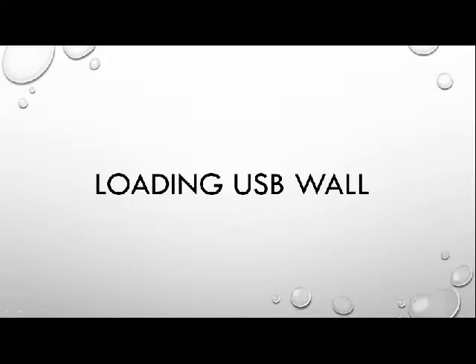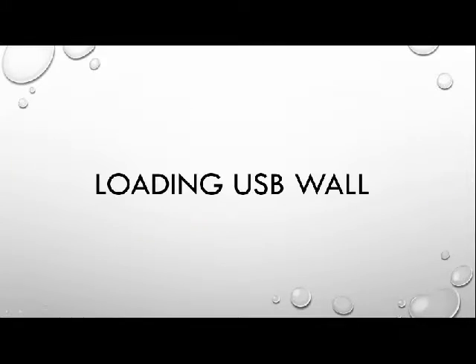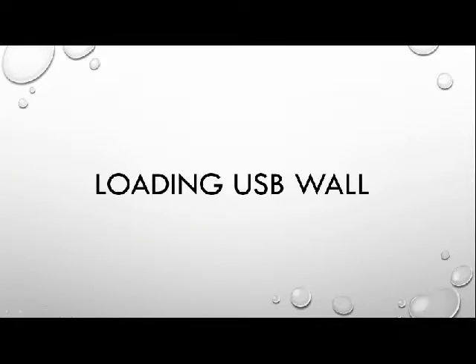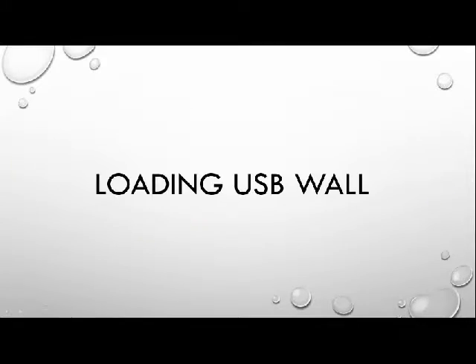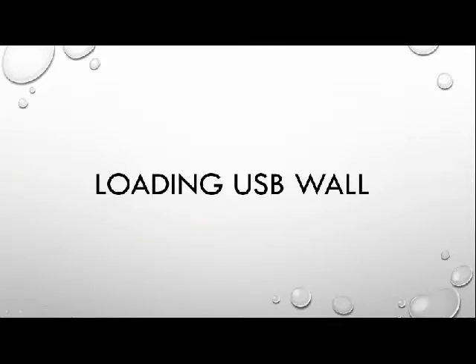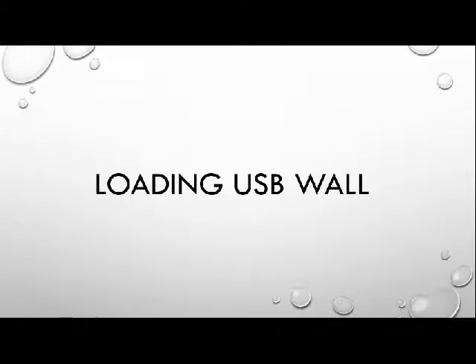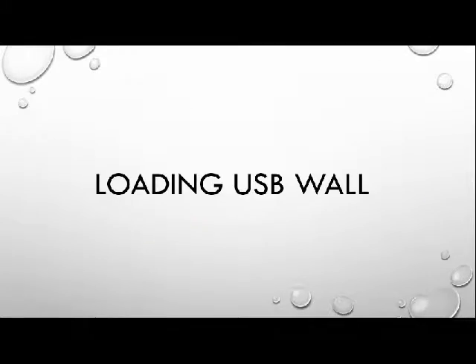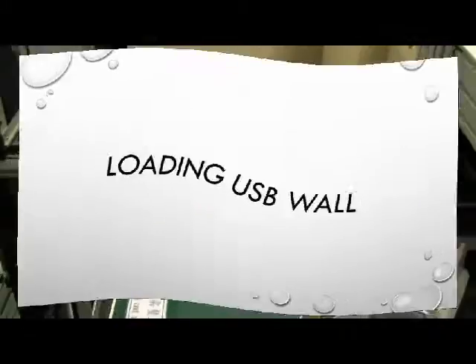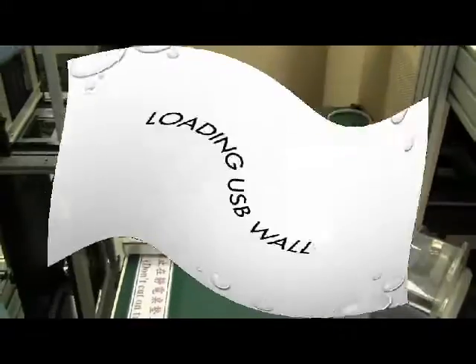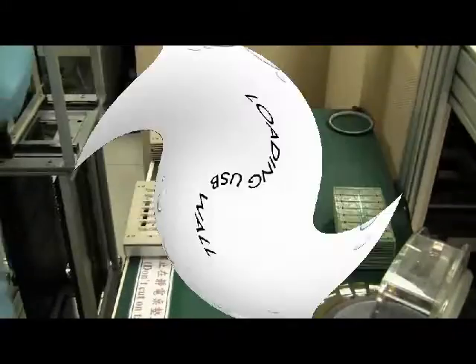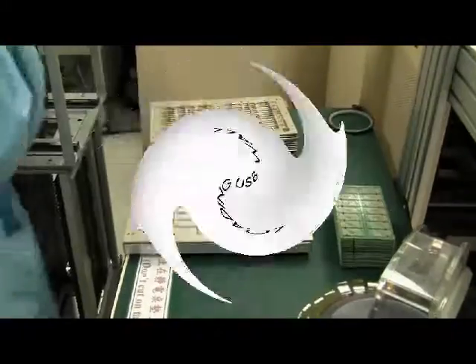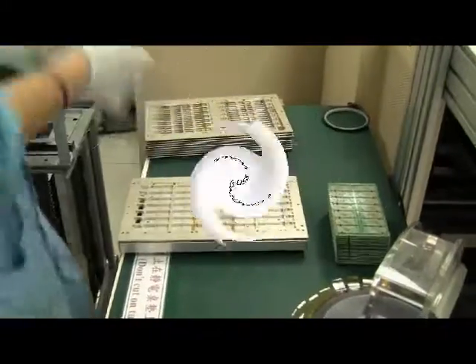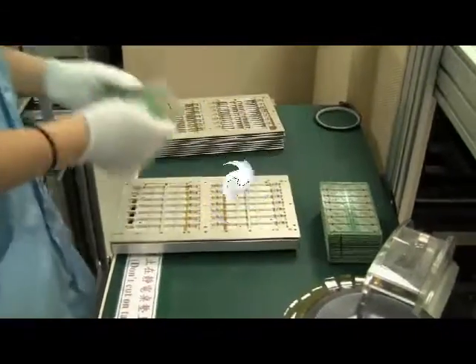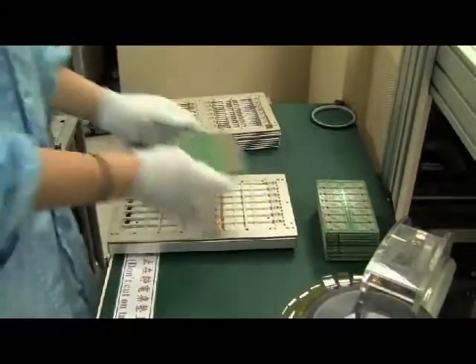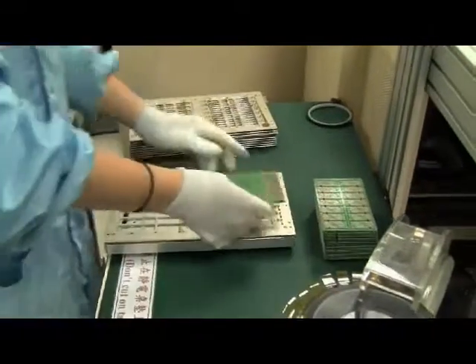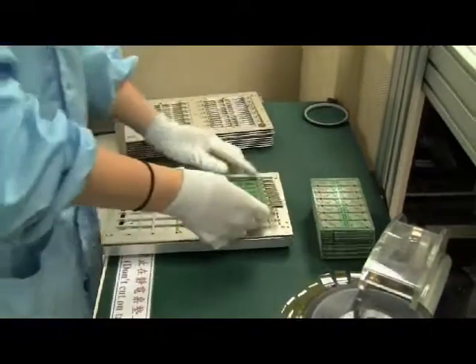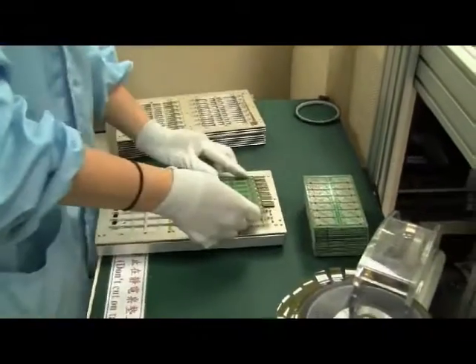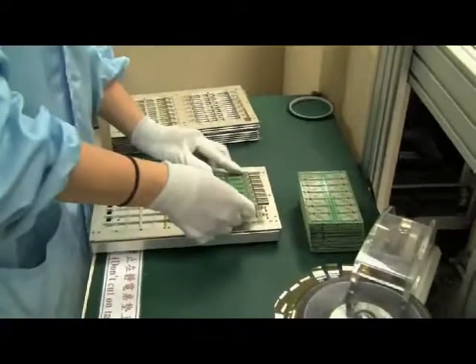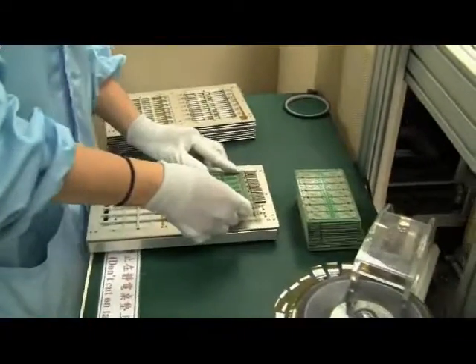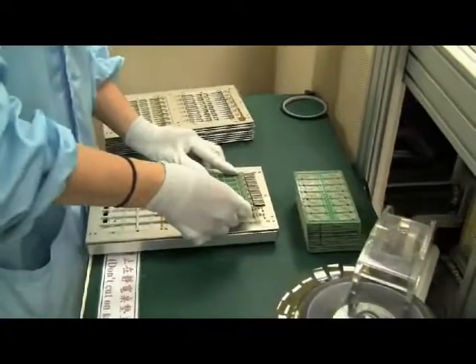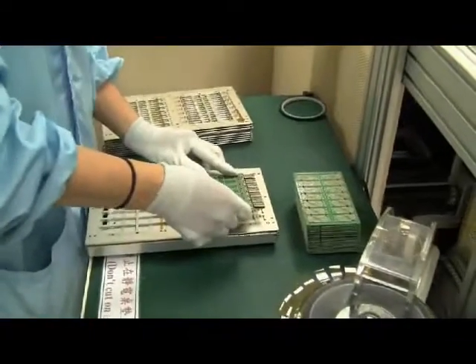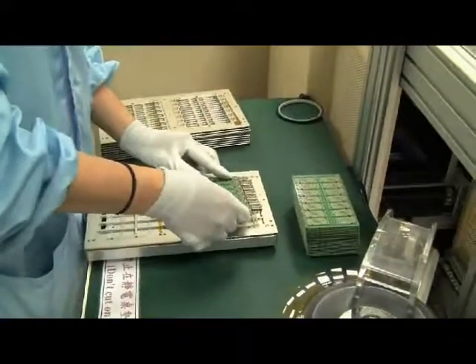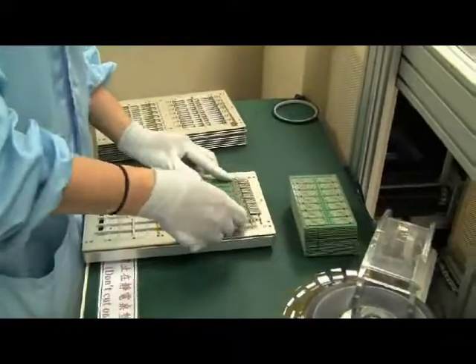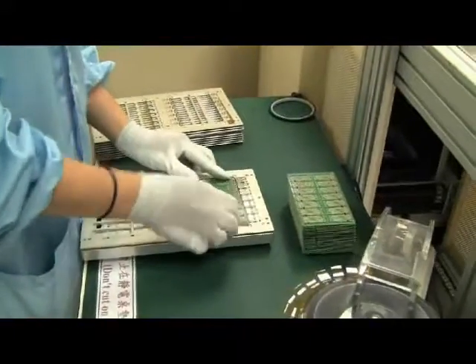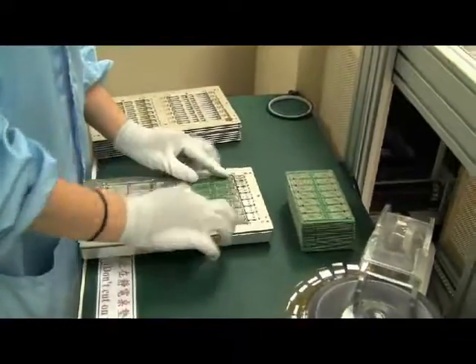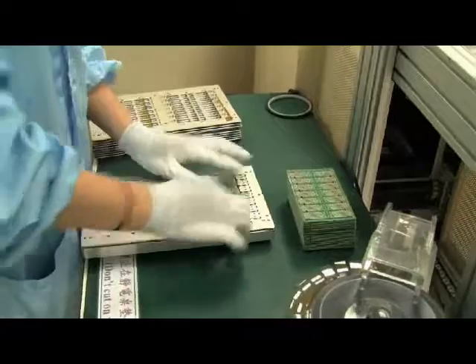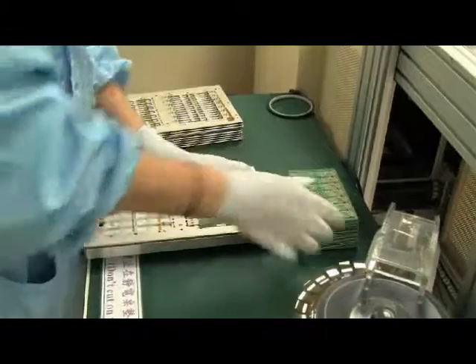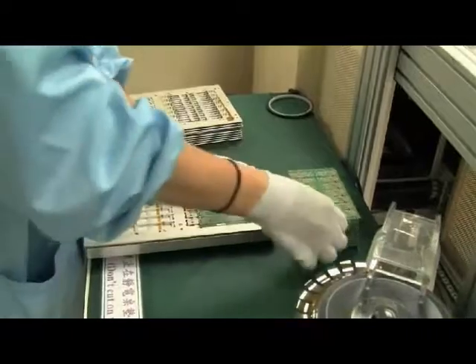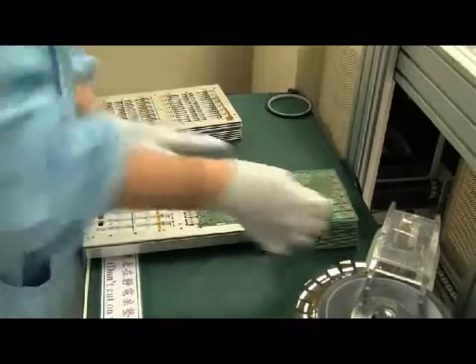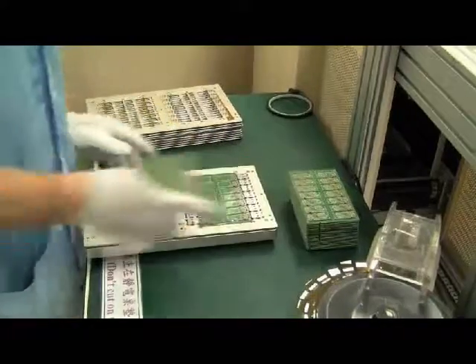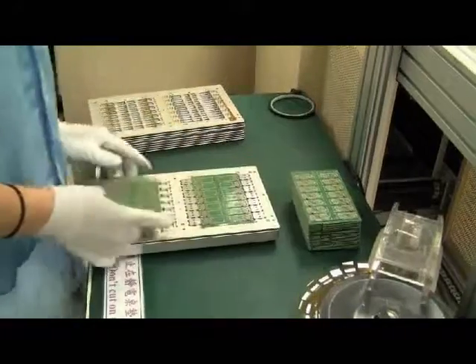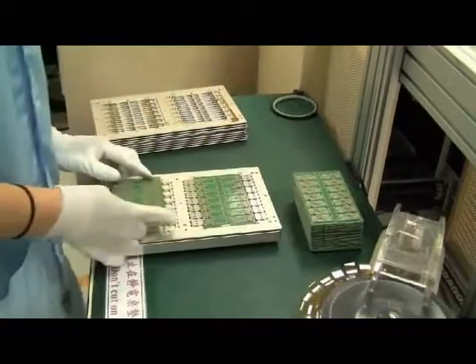The first step in the processing is loading a pre-made USB printed circuit board onto a magazine.